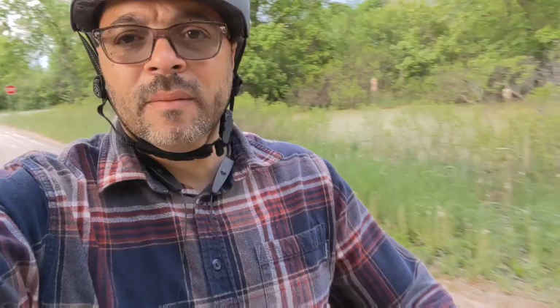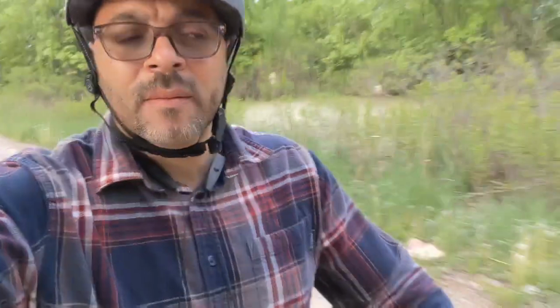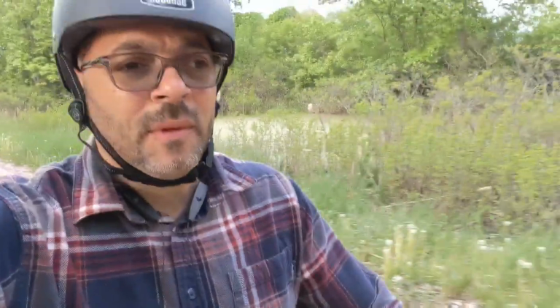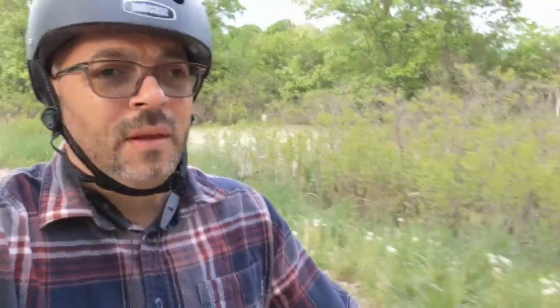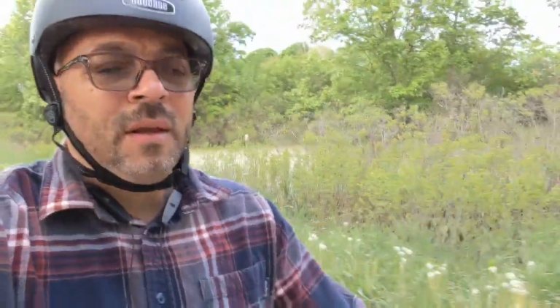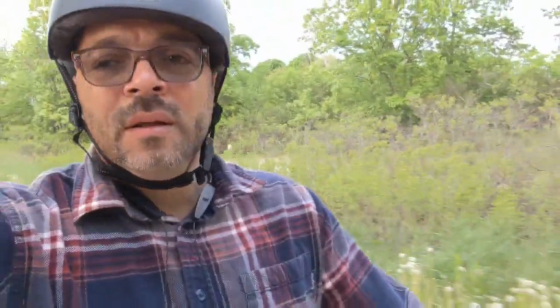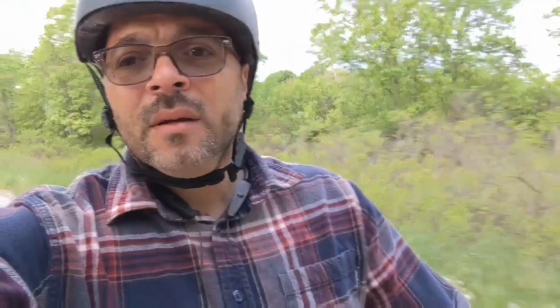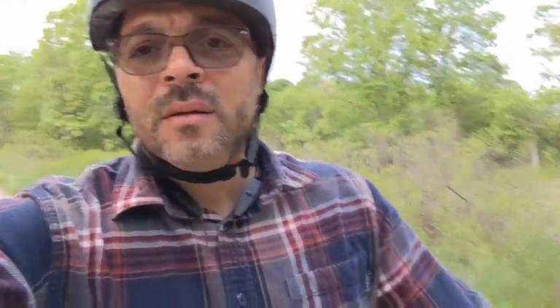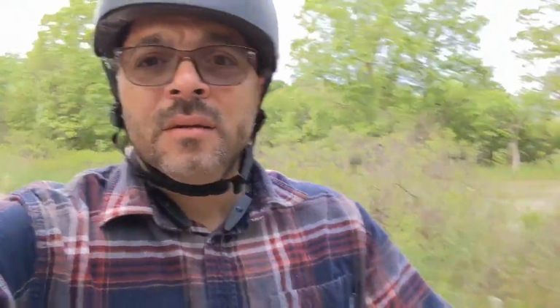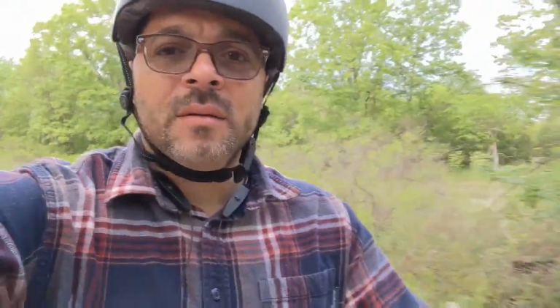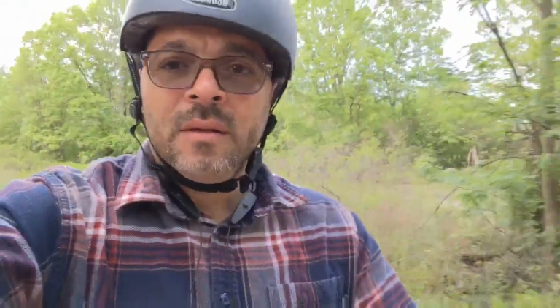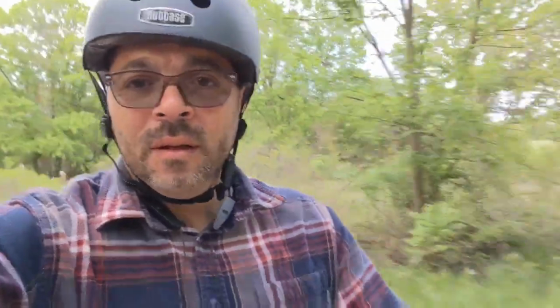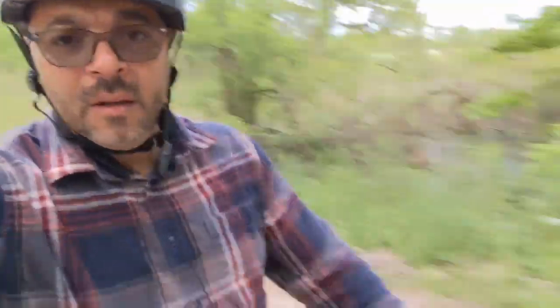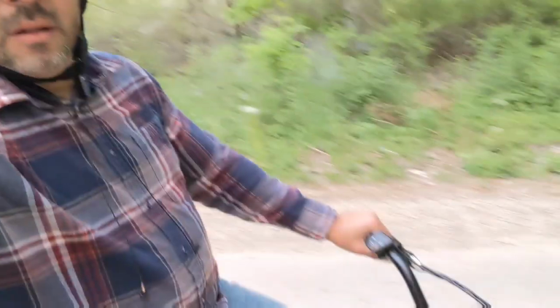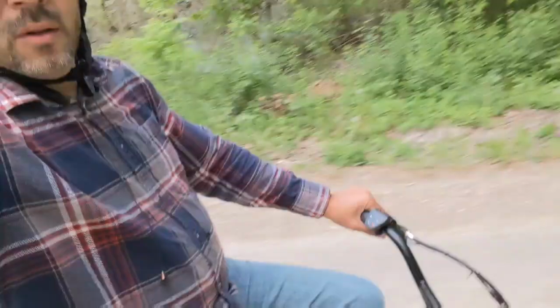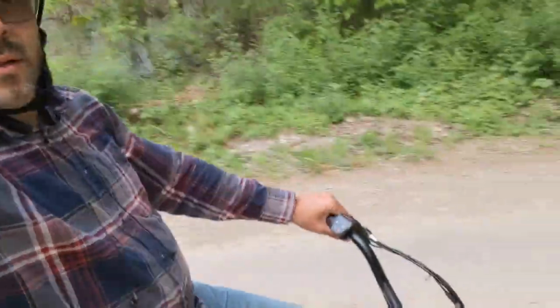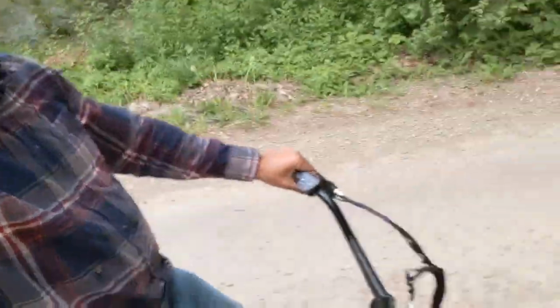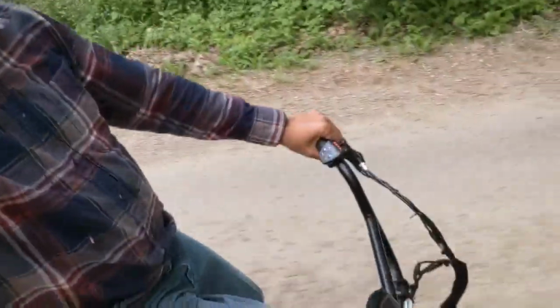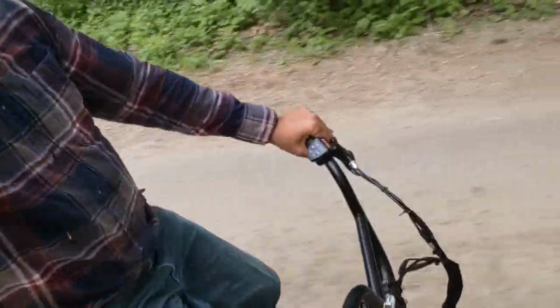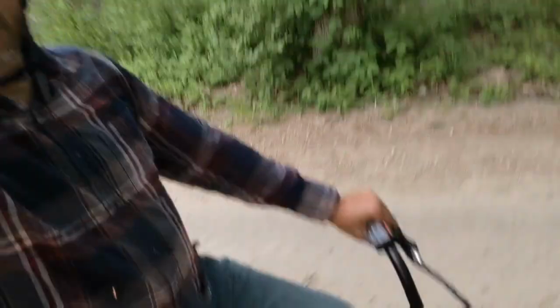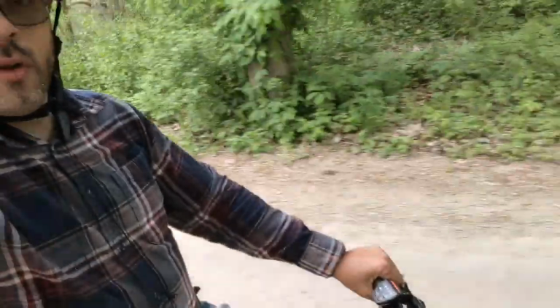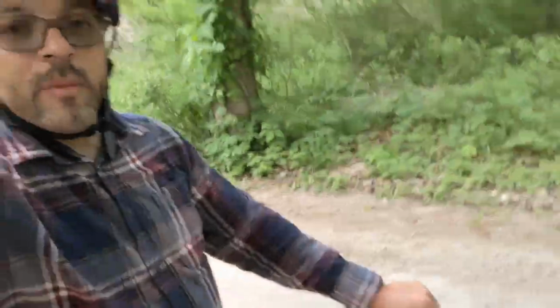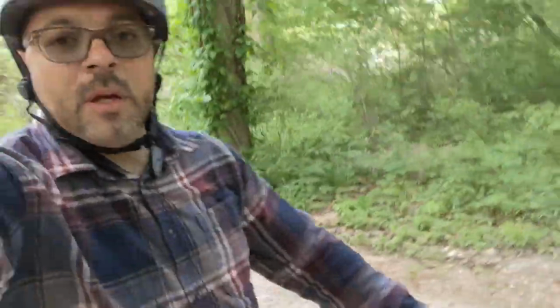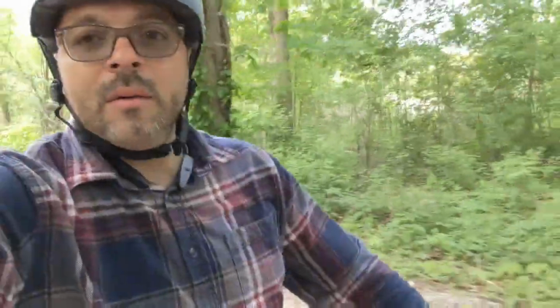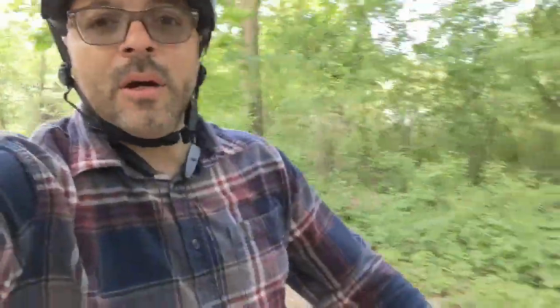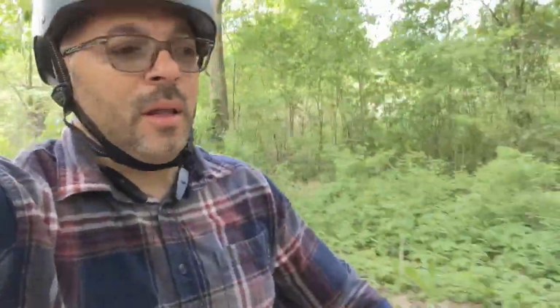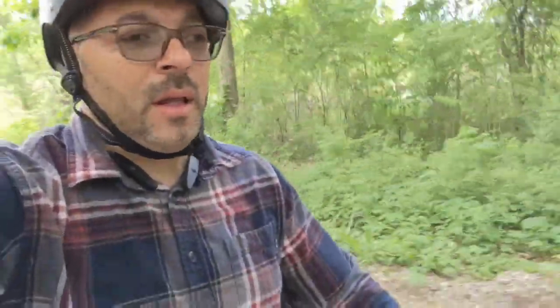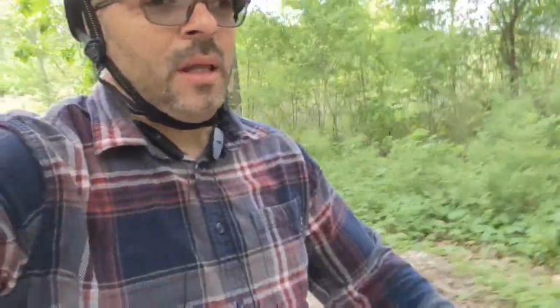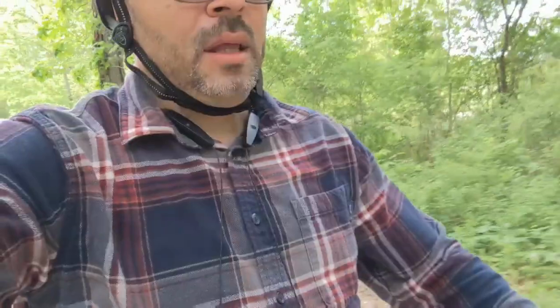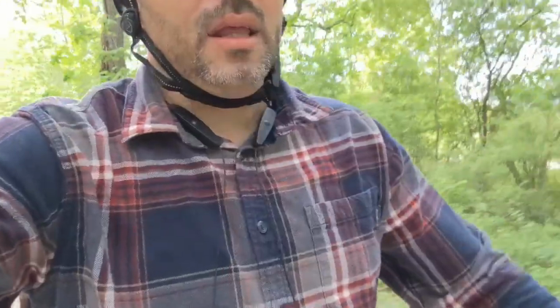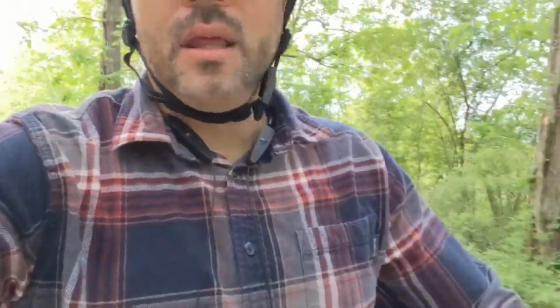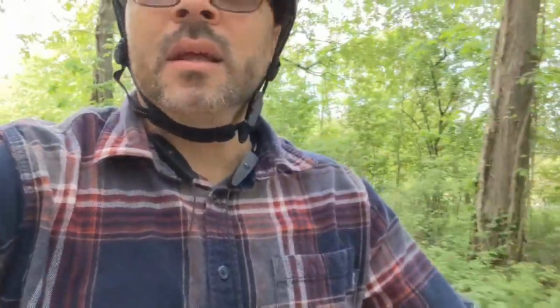What up YouTube, it's your boy Detroit Love with another video. Today we're going to take a look at the Rad Runner by Rad Power Bikes.